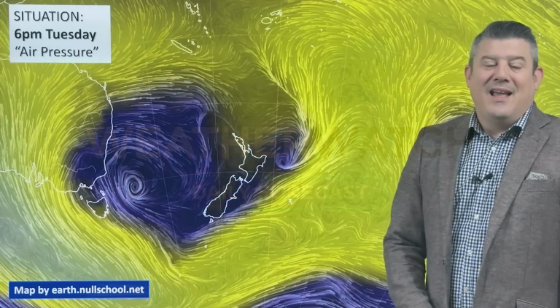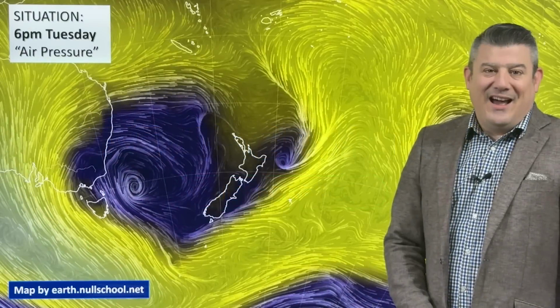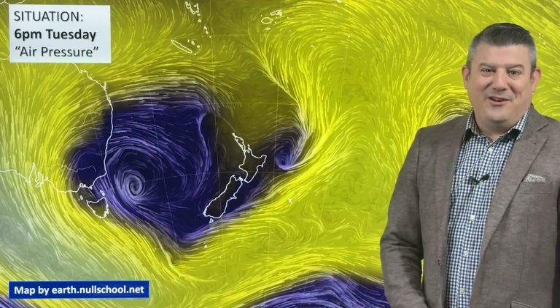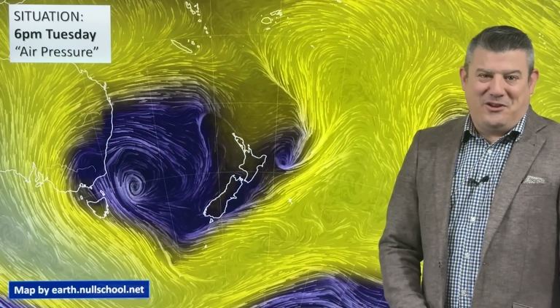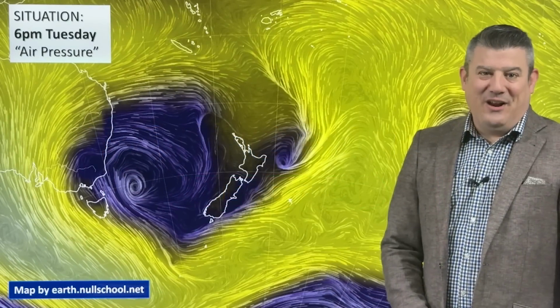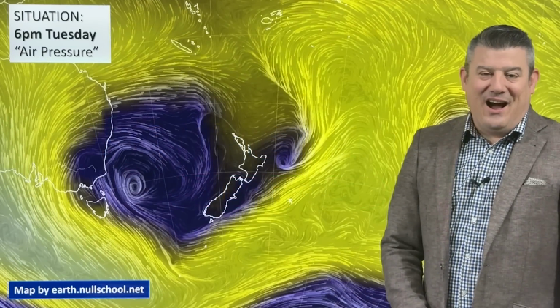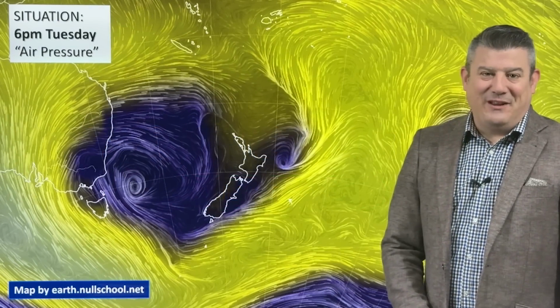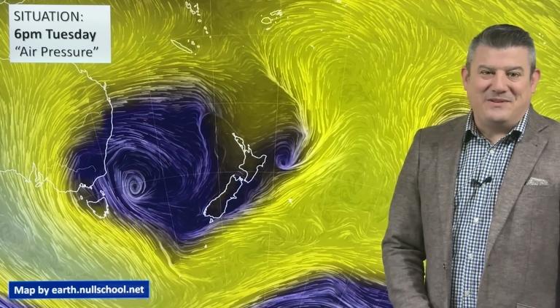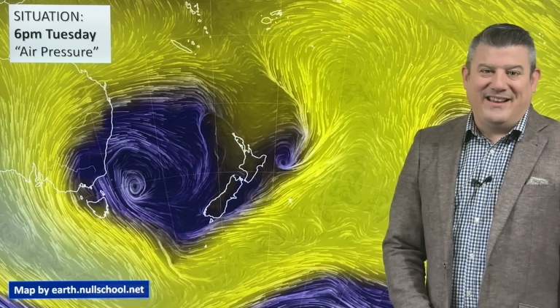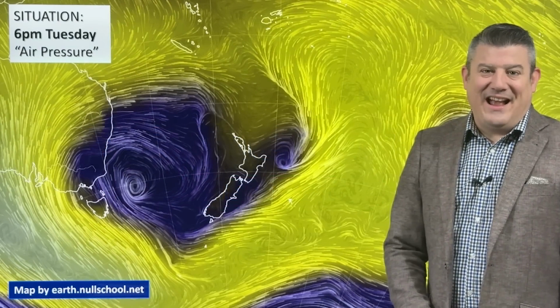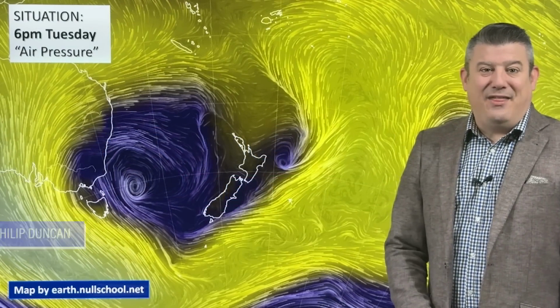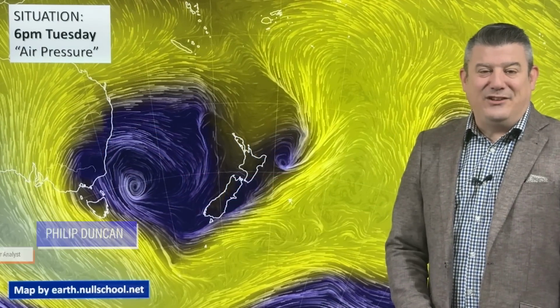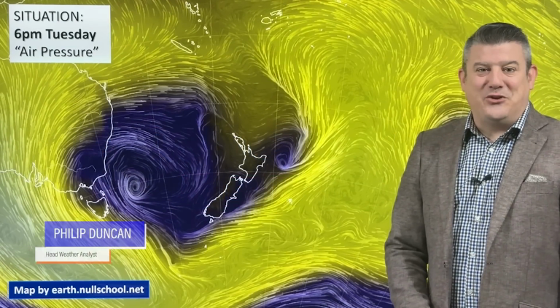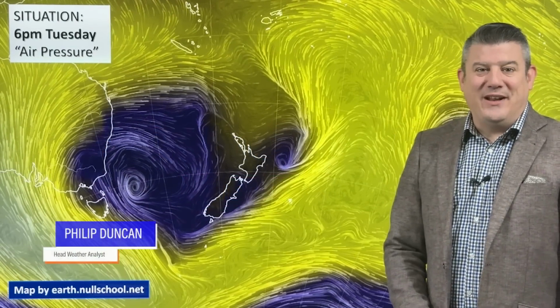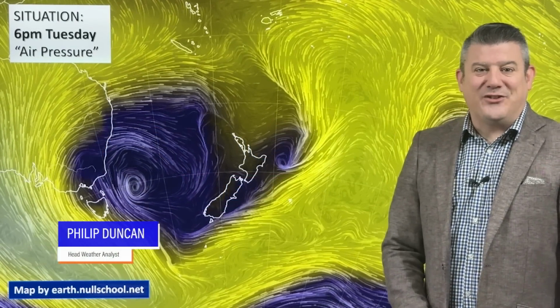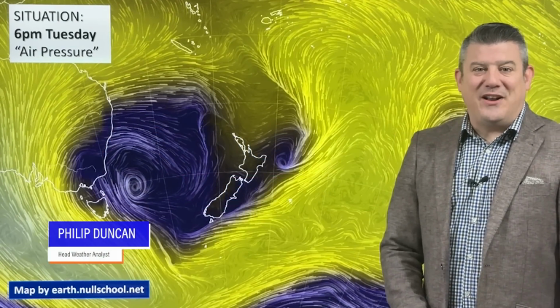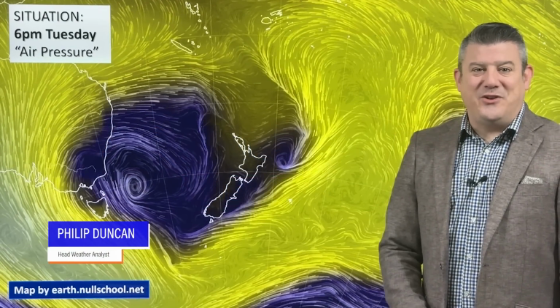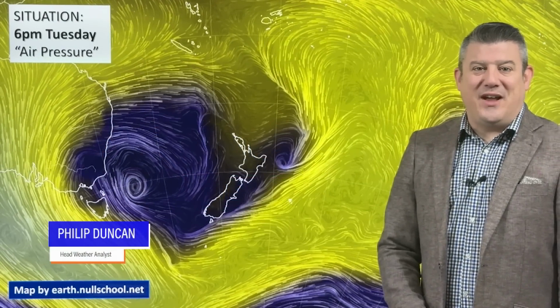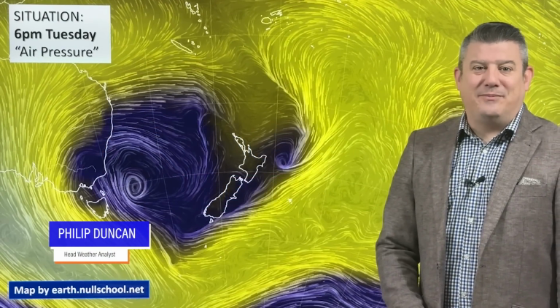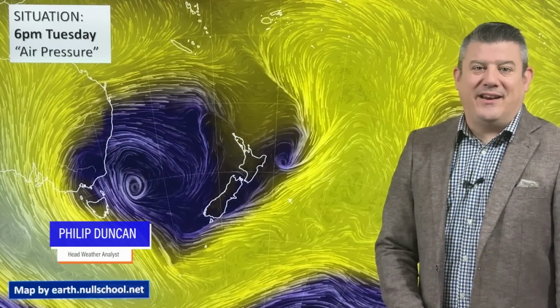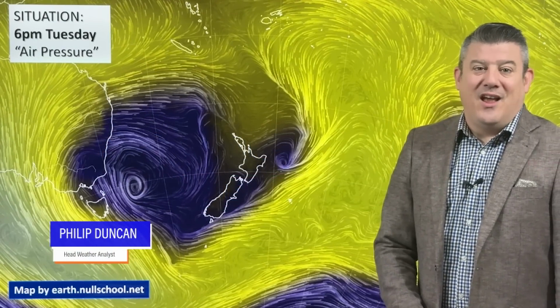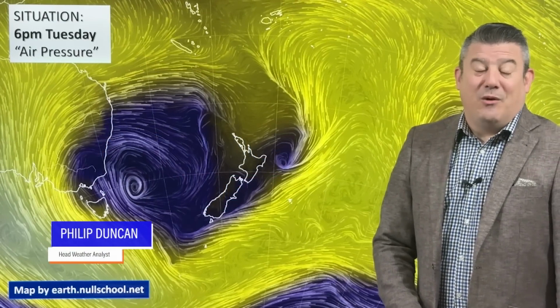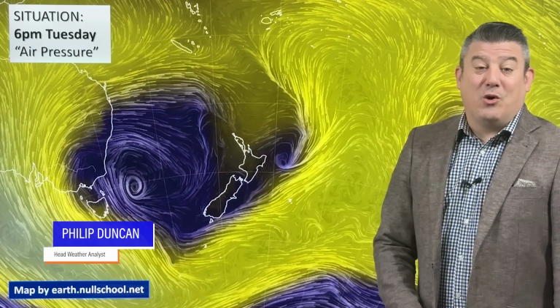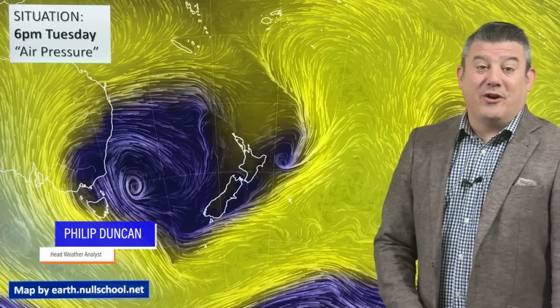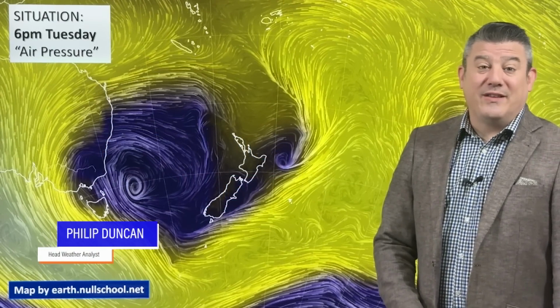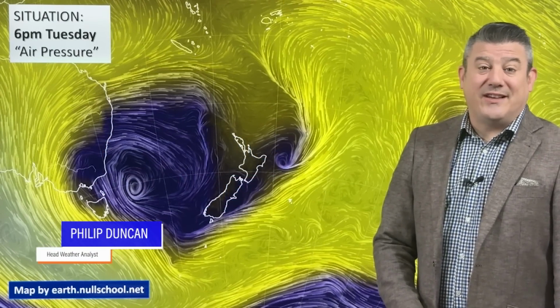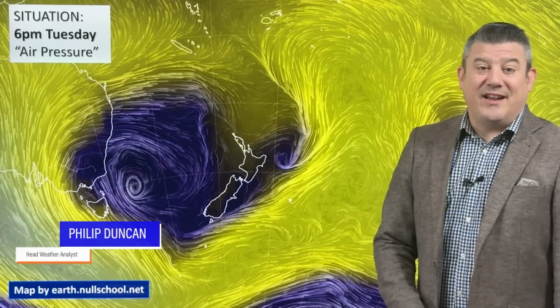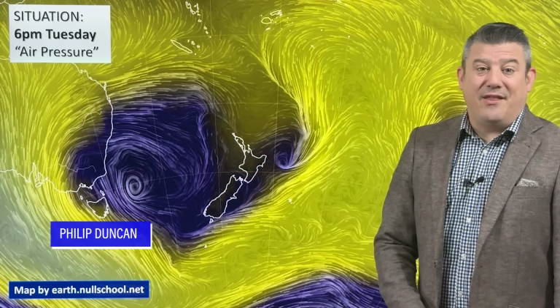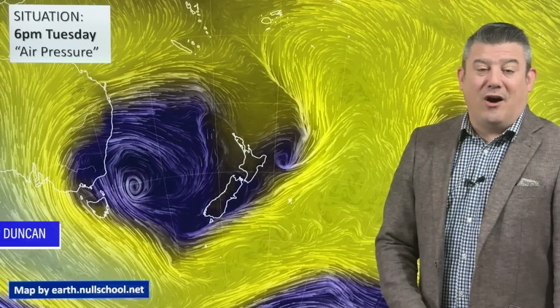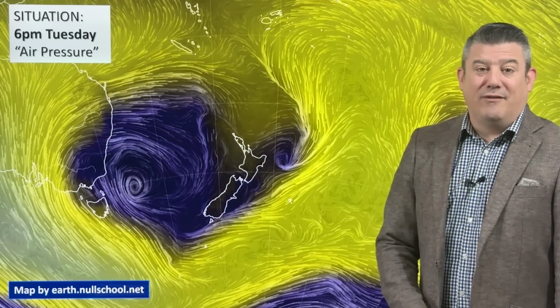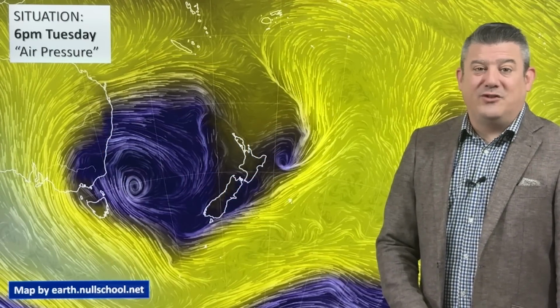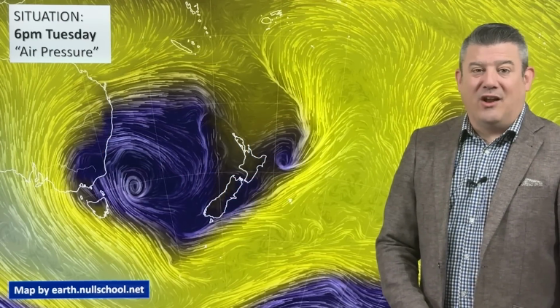Hello, kia ora. I'm Philip Duncan and thanks for joining us for our Tuesday update recorded on the 16th of July.